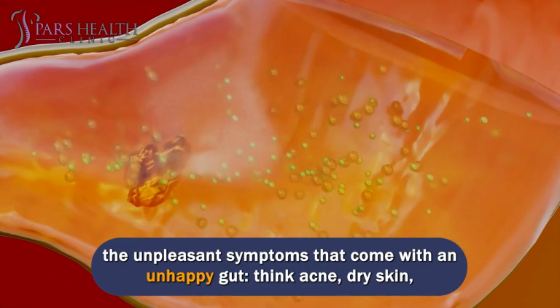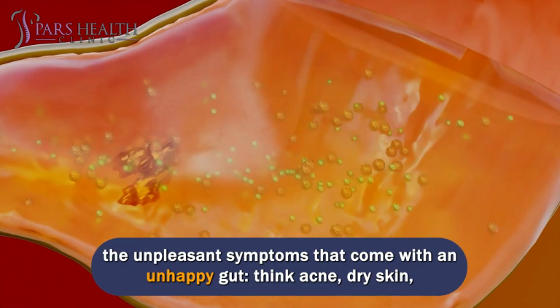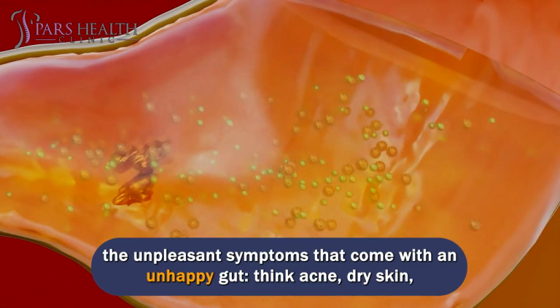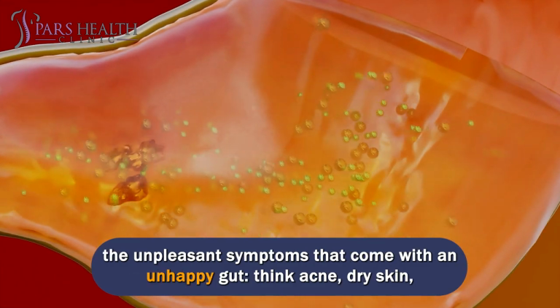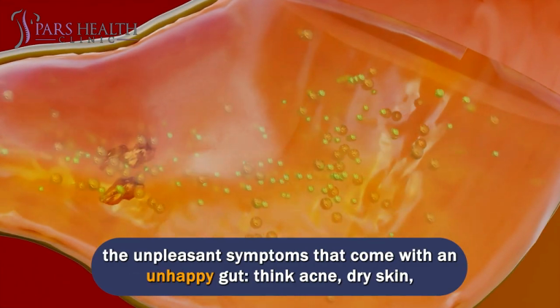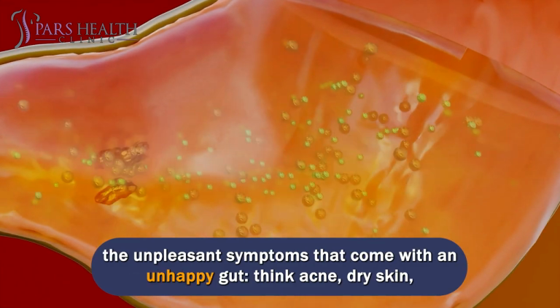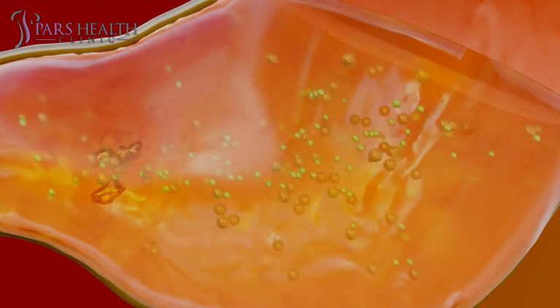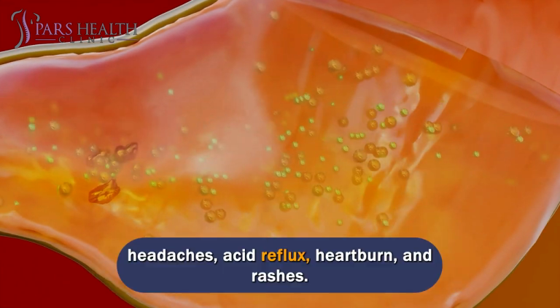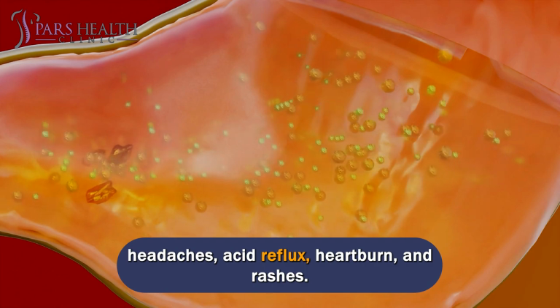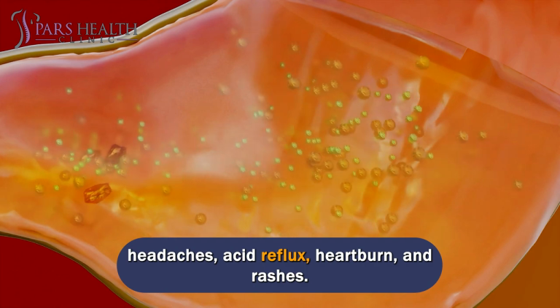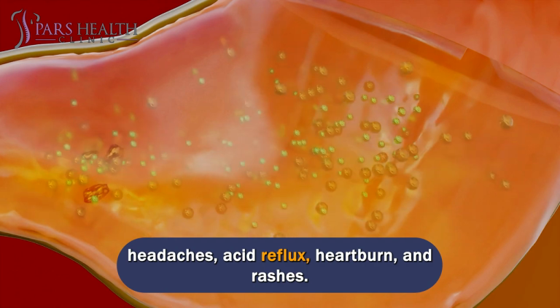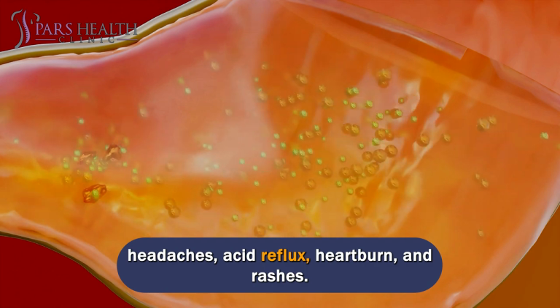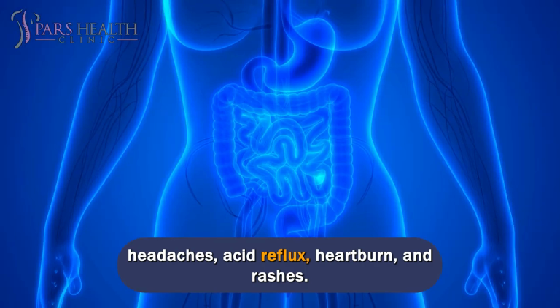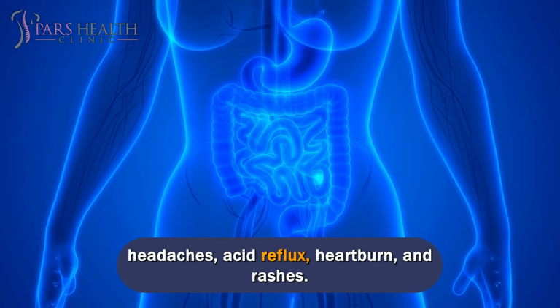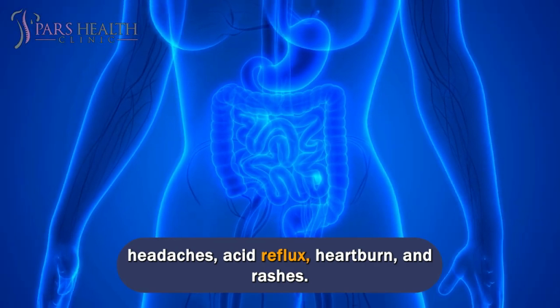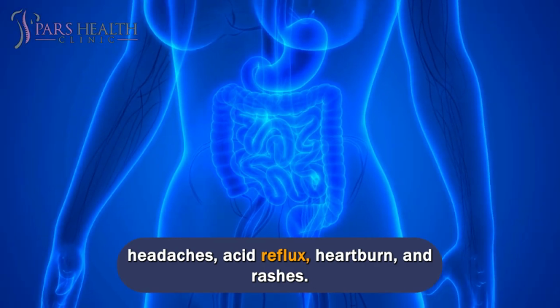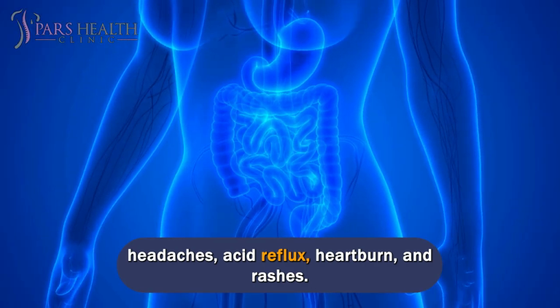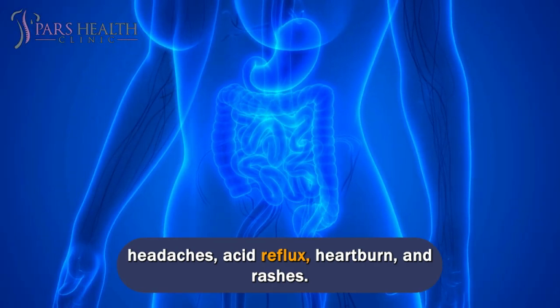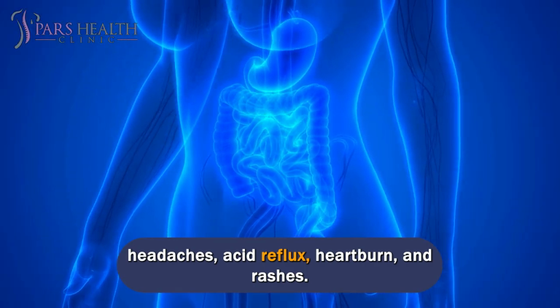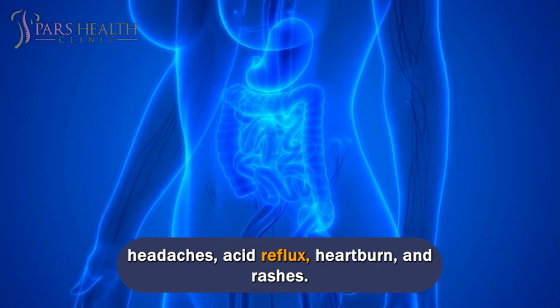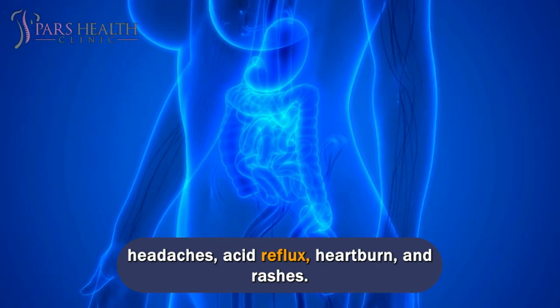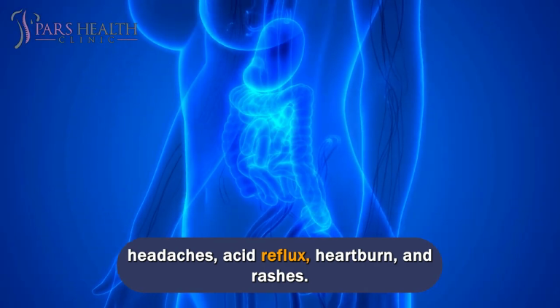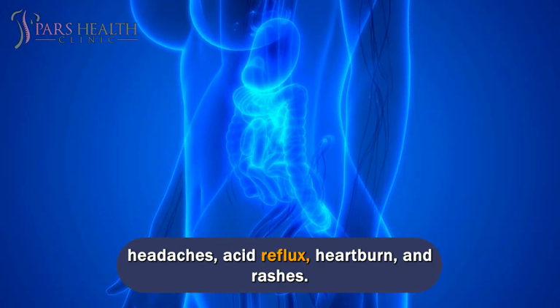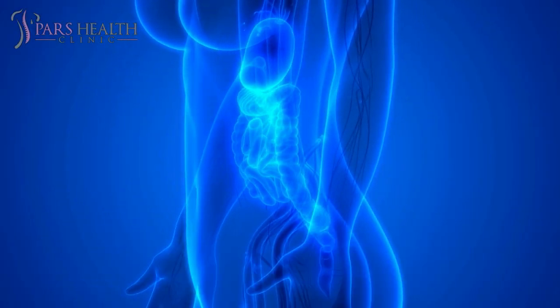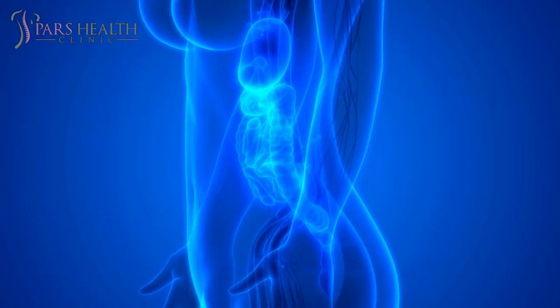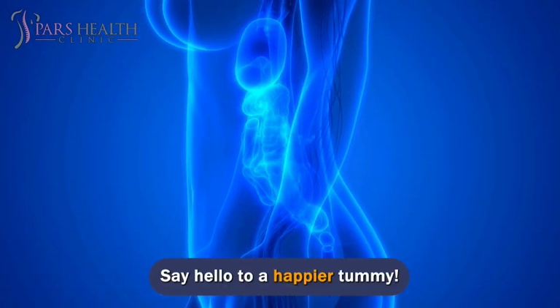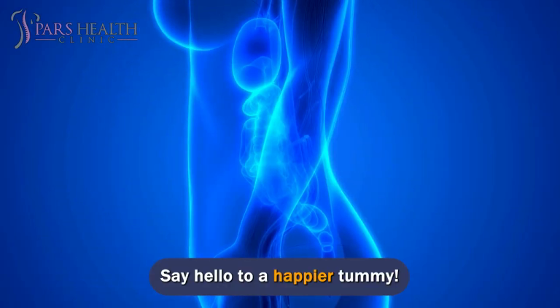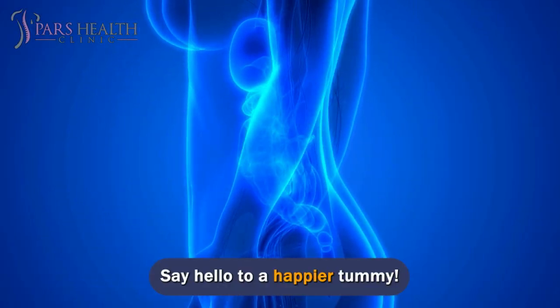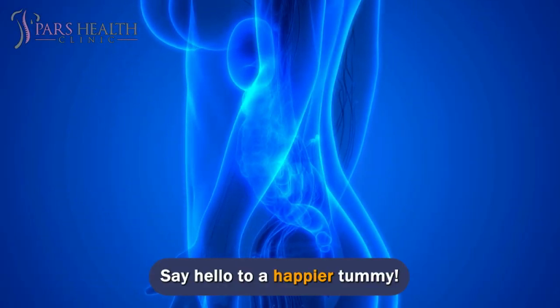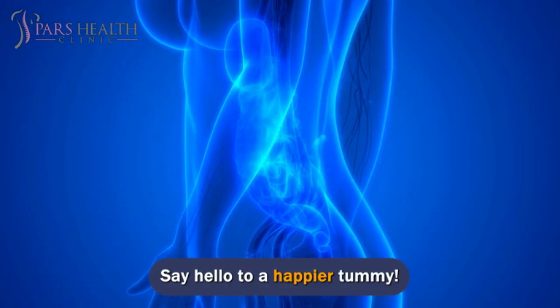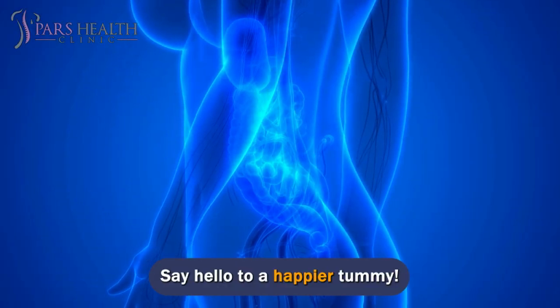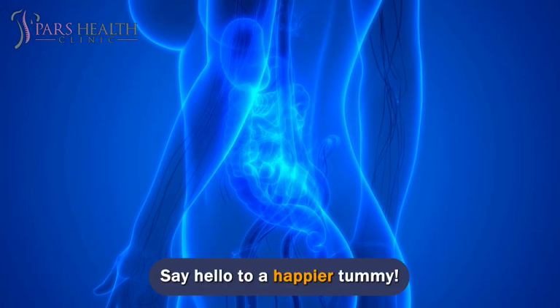It's like waving goodbye to stomach inflammation and all the unpleasant symptoms that come with an unhappy gut — acne, dry skin, headaches, acid reflux, heartburn, and rashes. Say hello to a happier tummy.